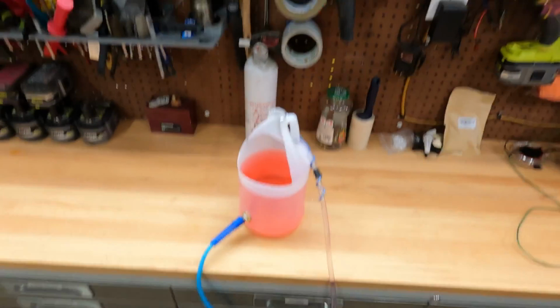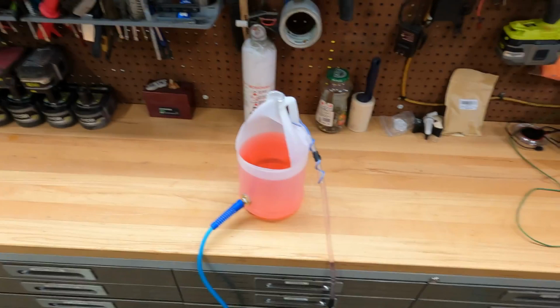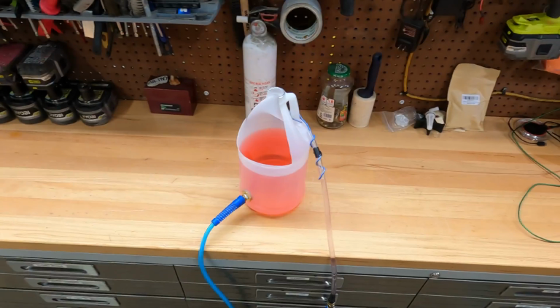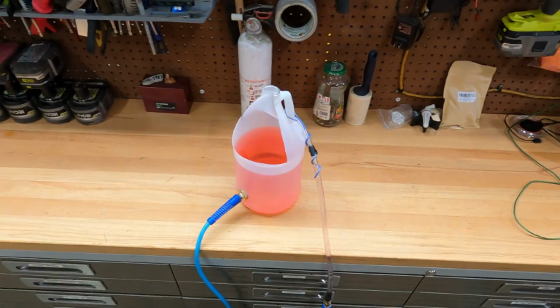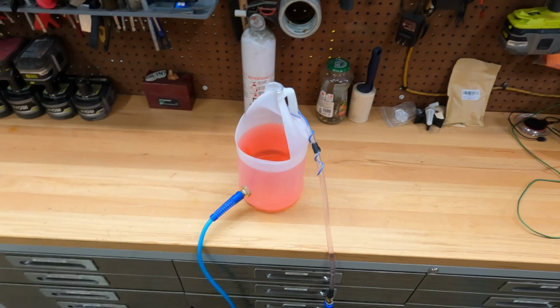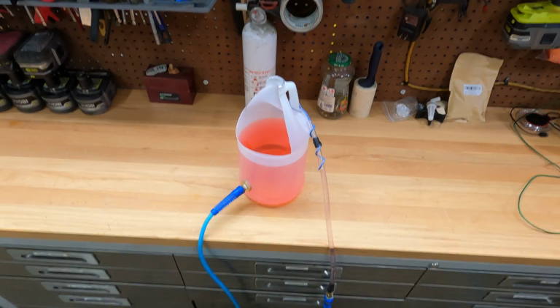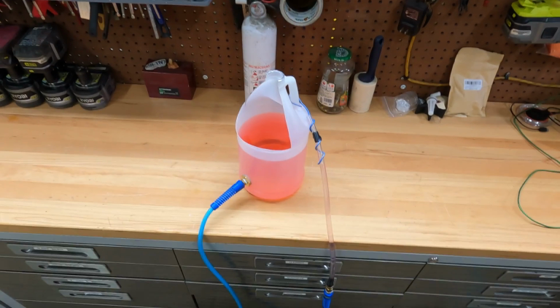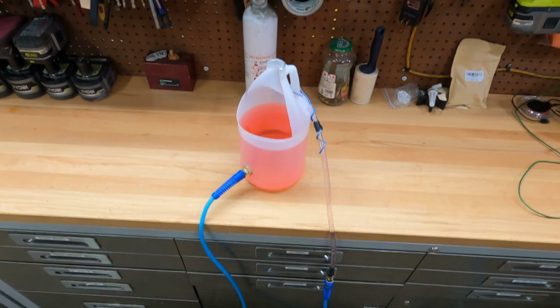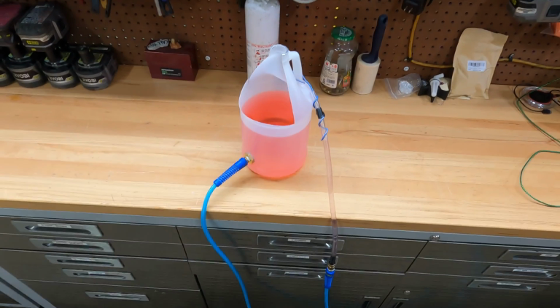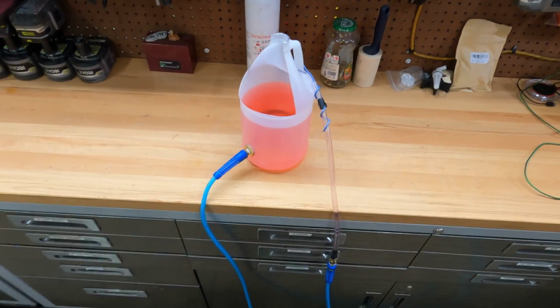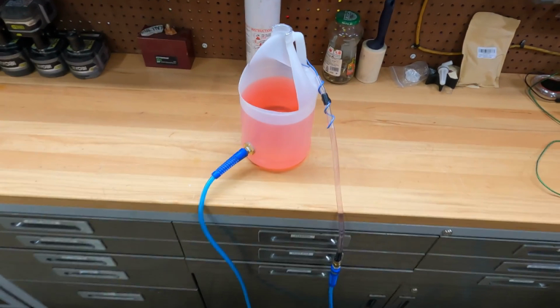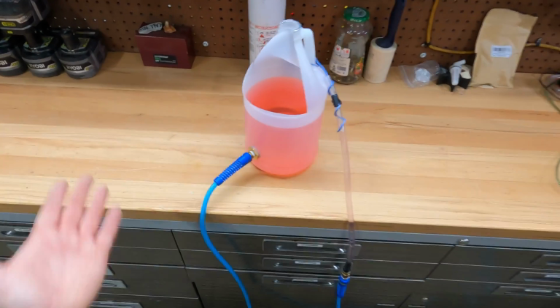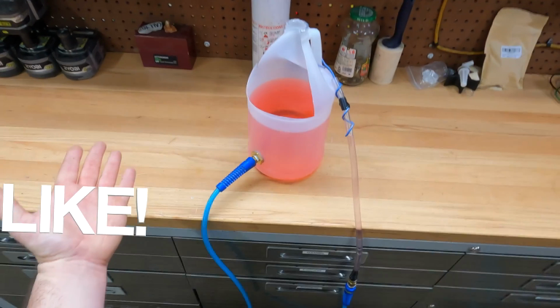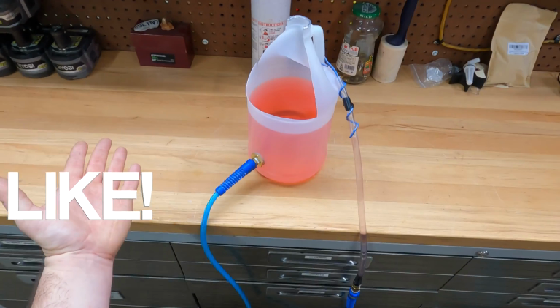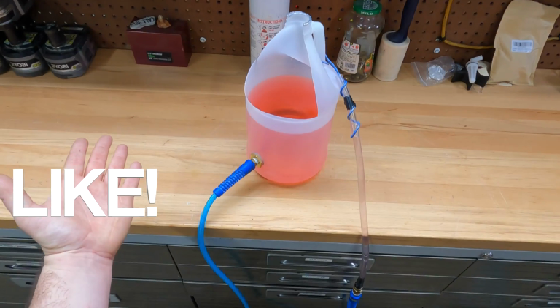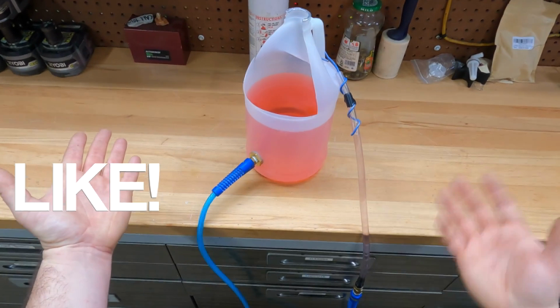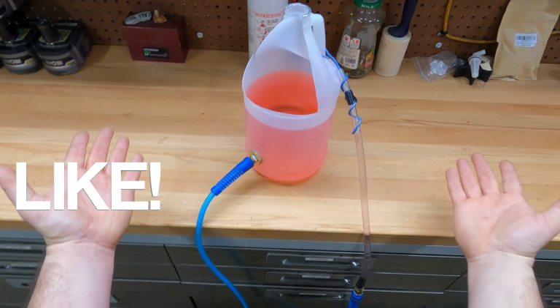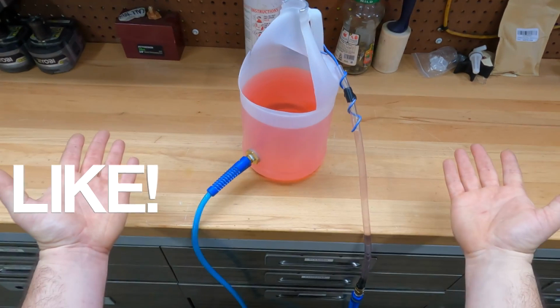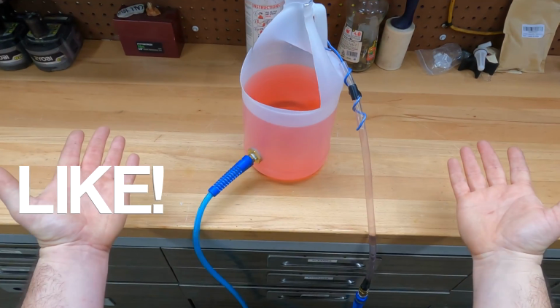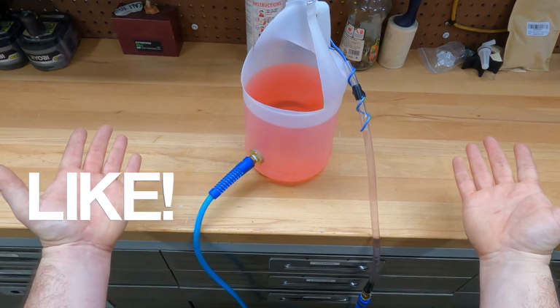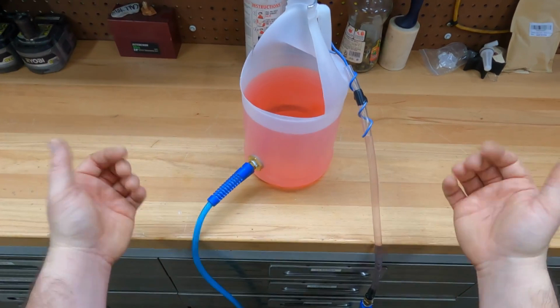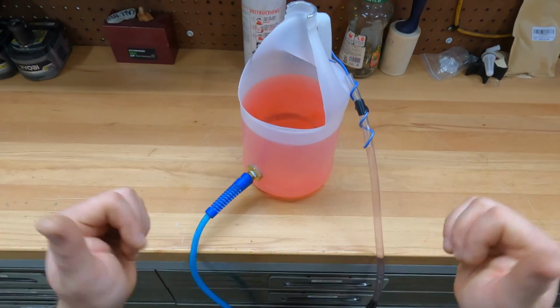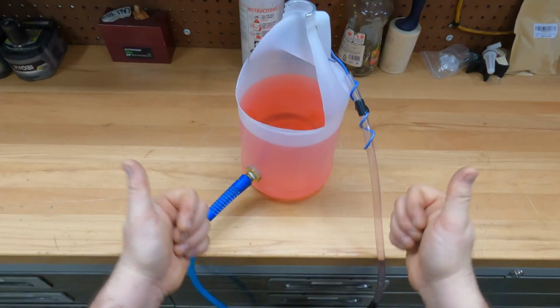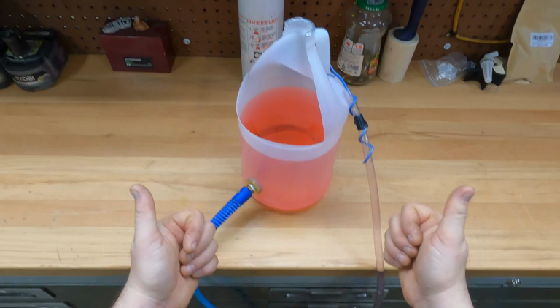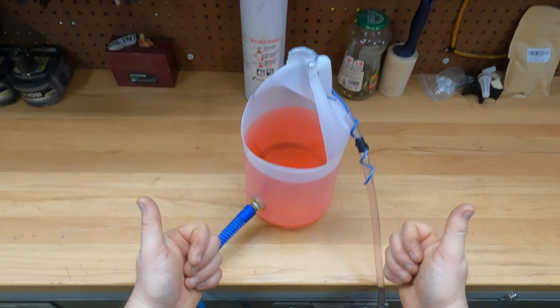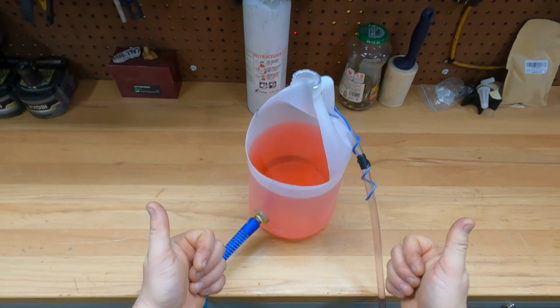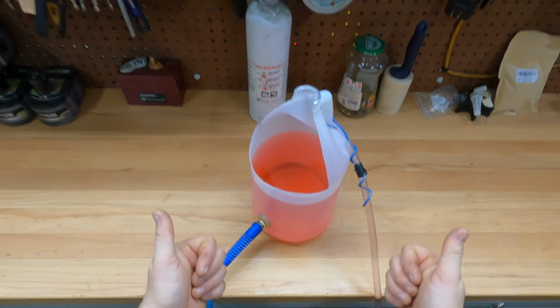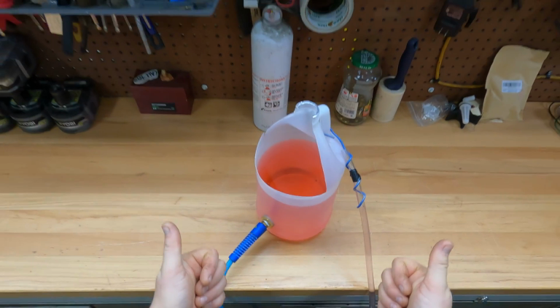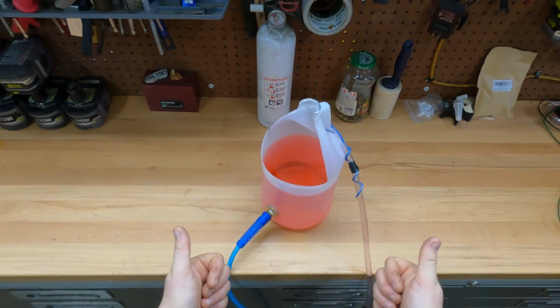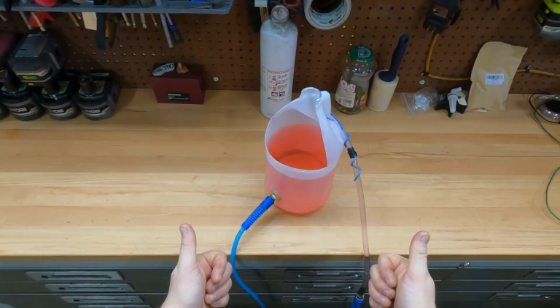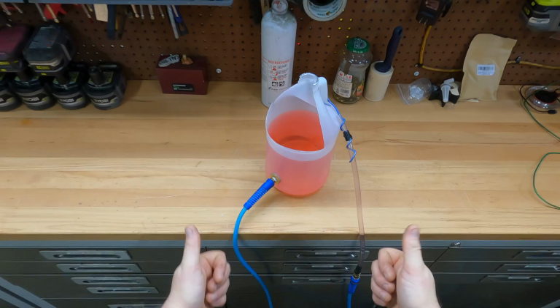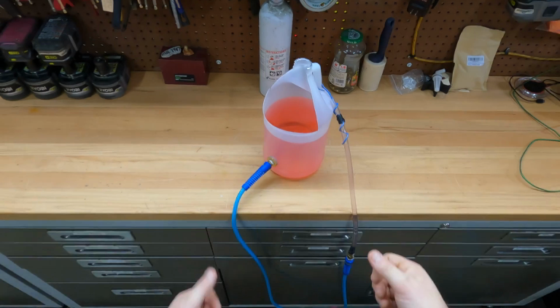So you've got a water level — like and subscribe, and I'll see you guys later.